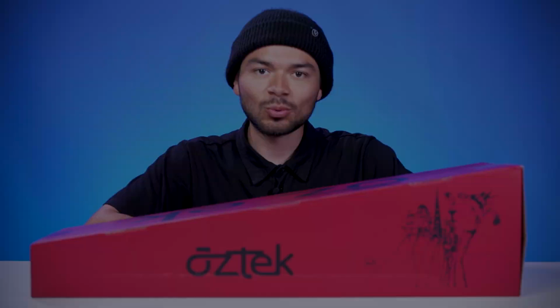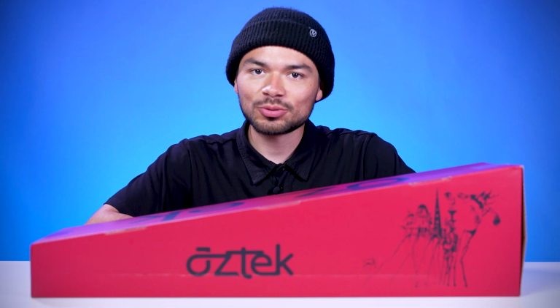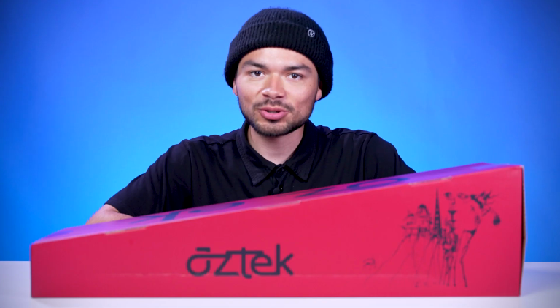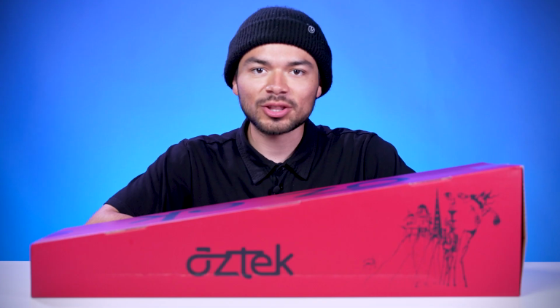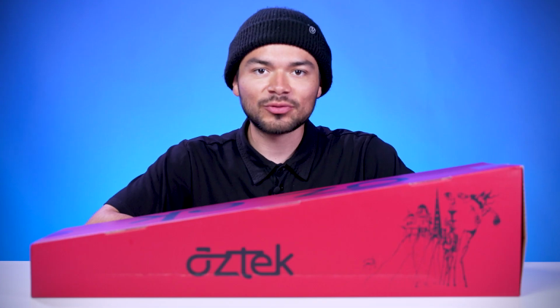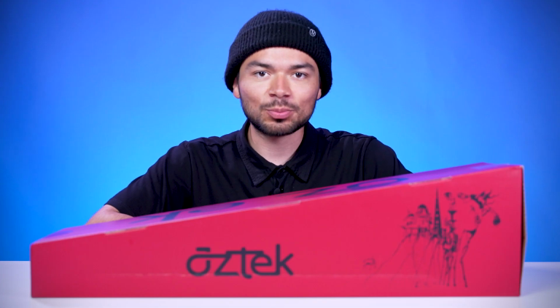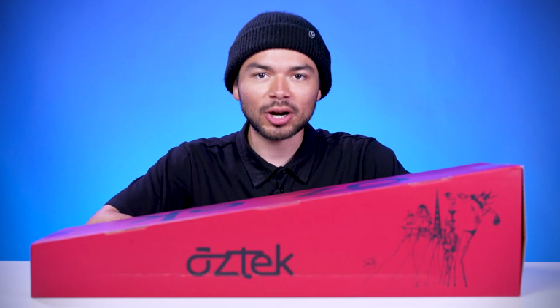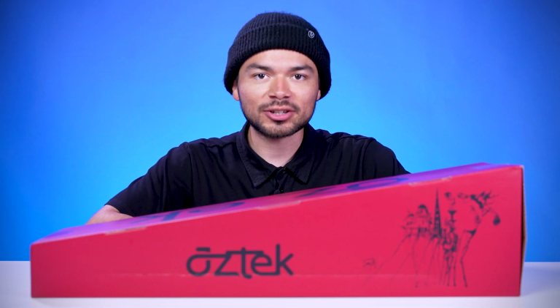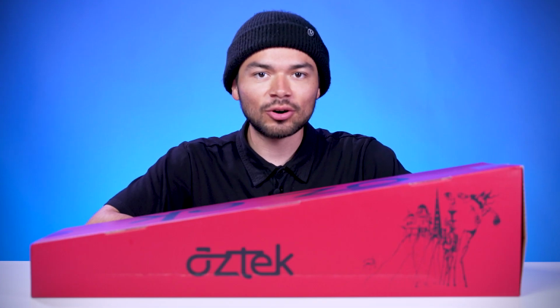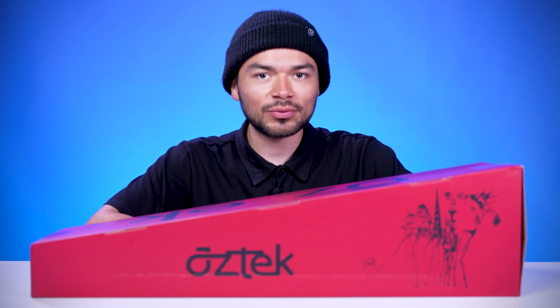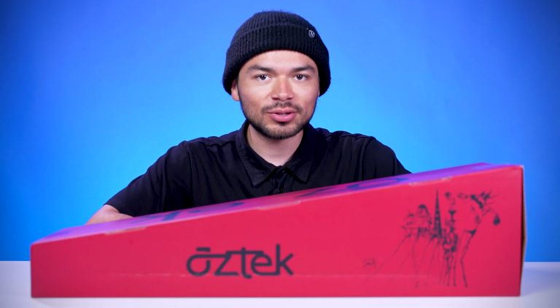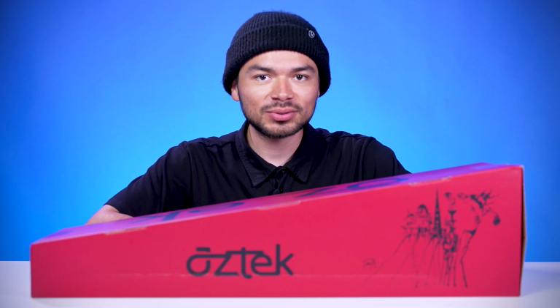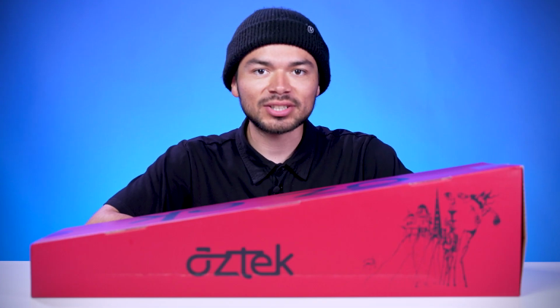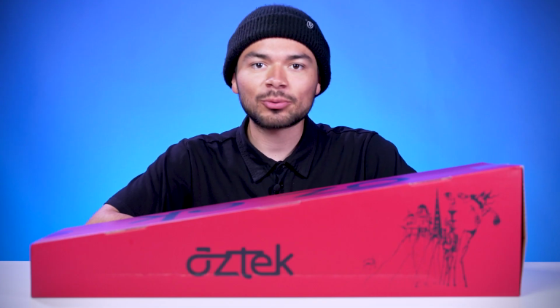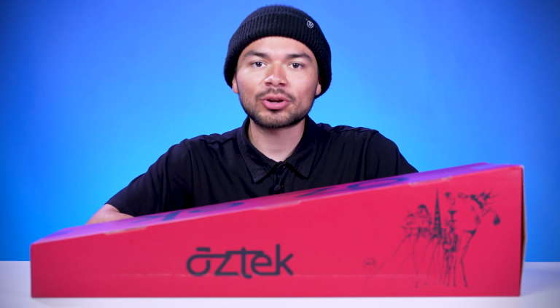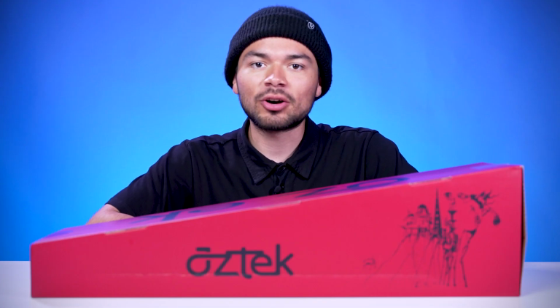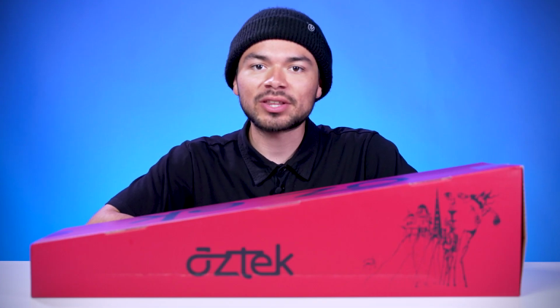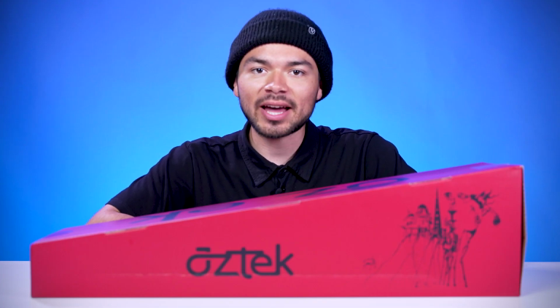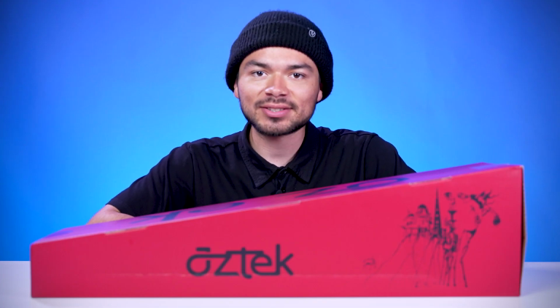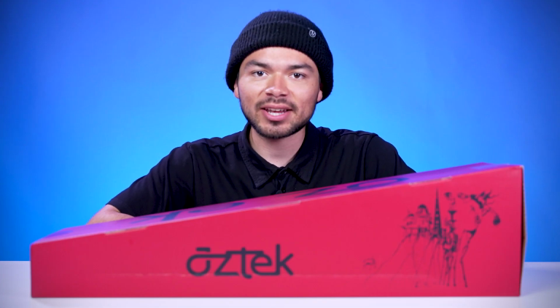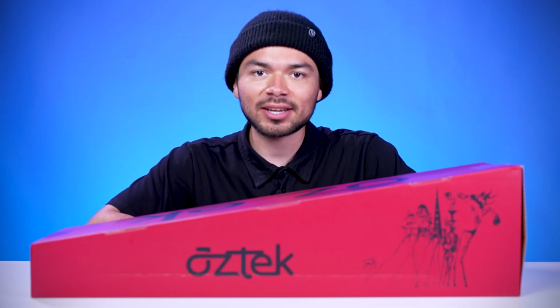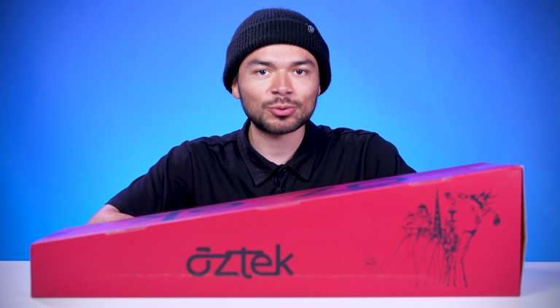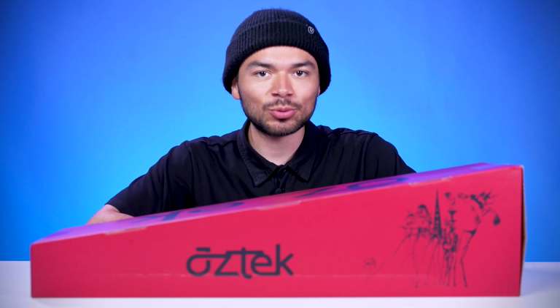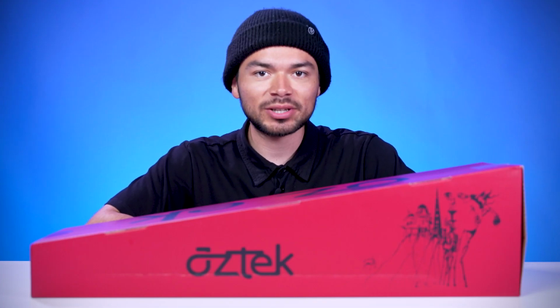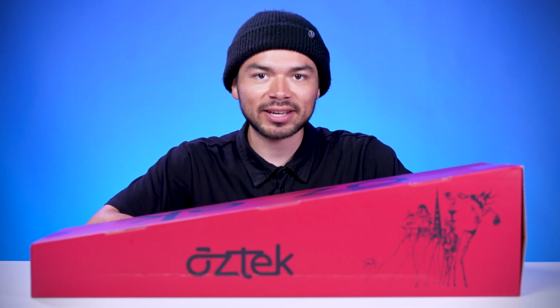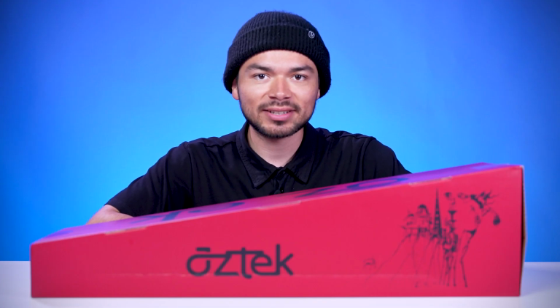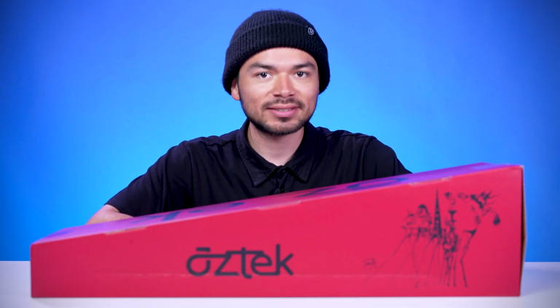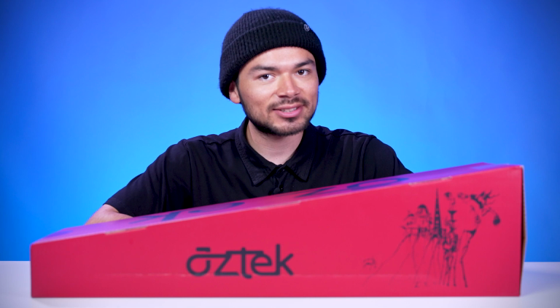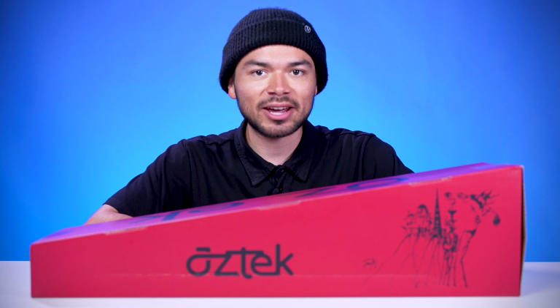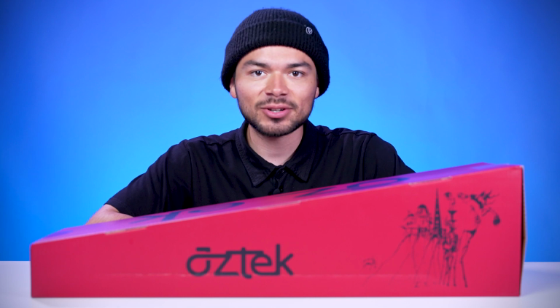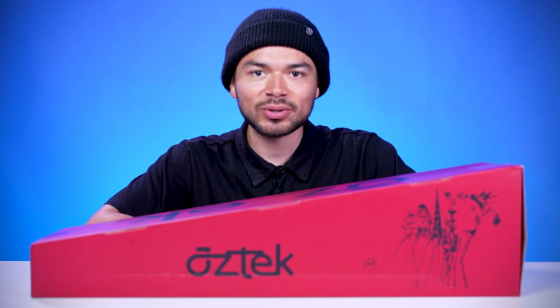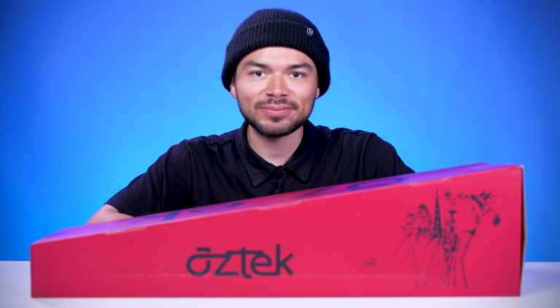Welcome to another Vault product overview. Today we're going over the Aztec Europa deck. Let's dive into it.